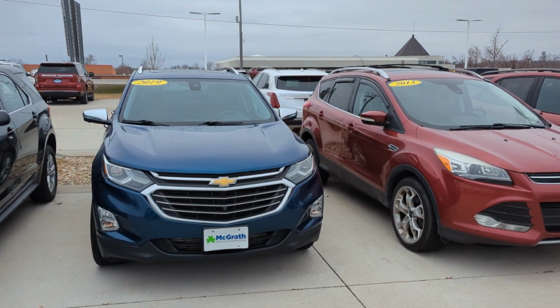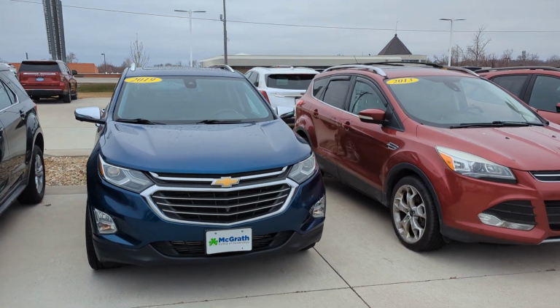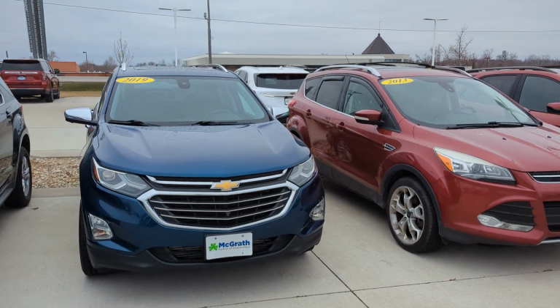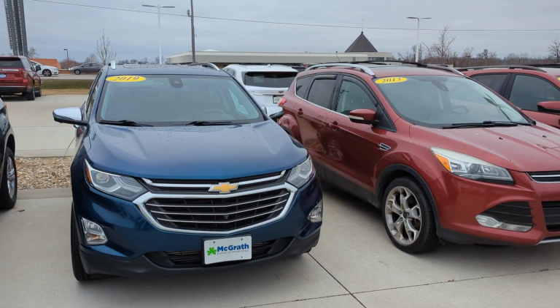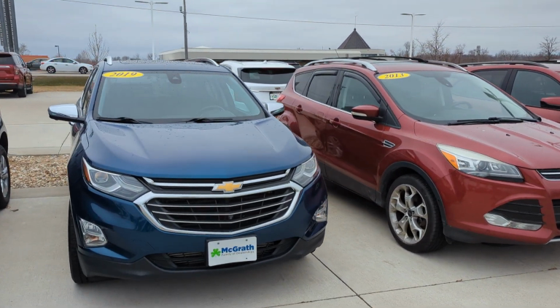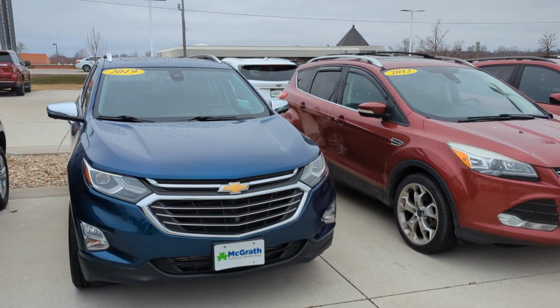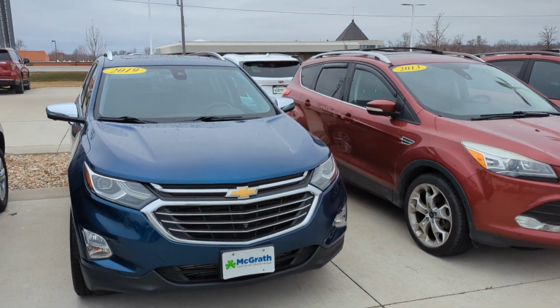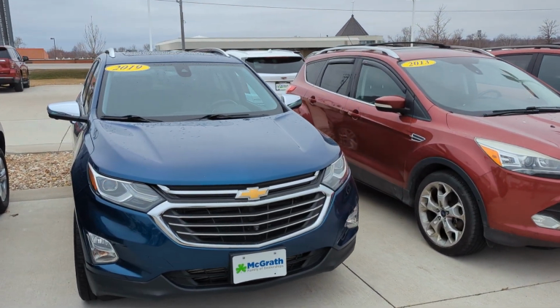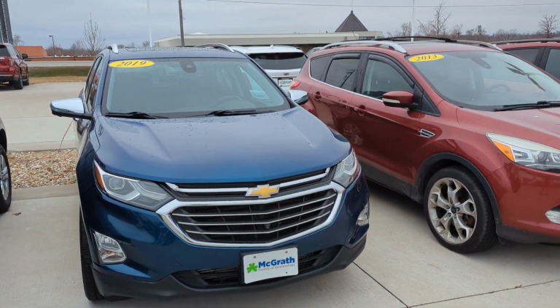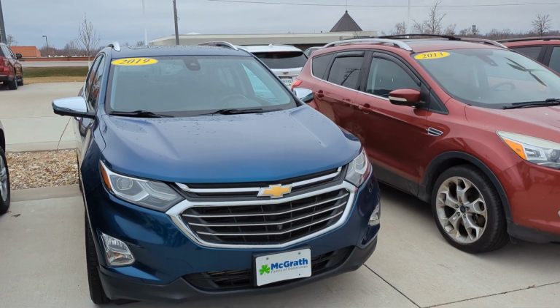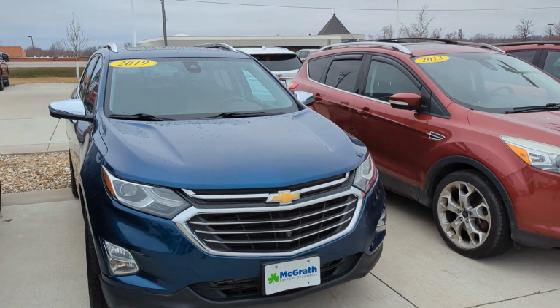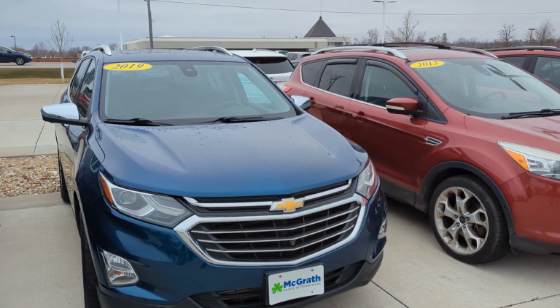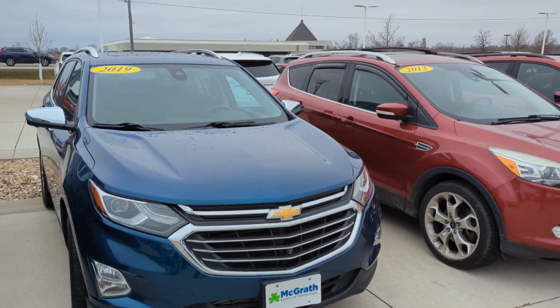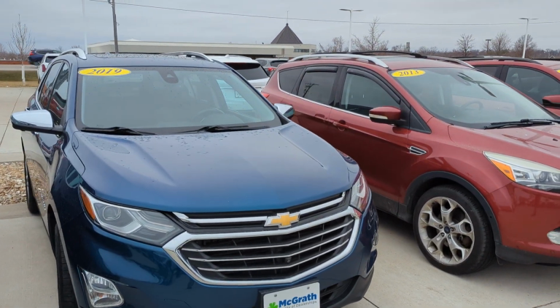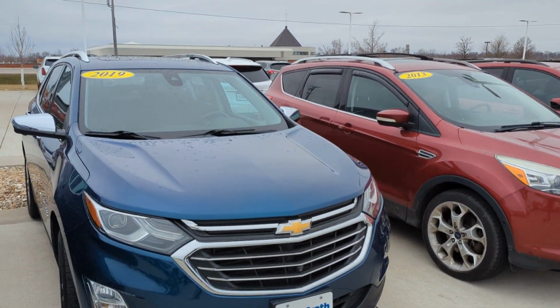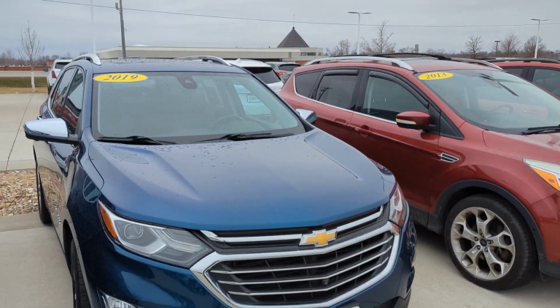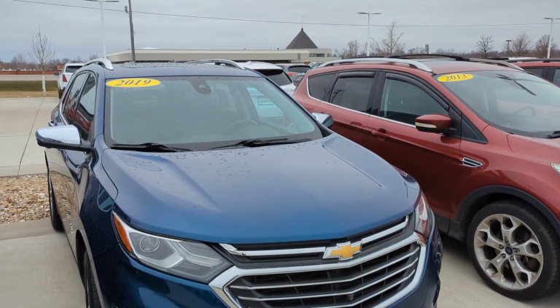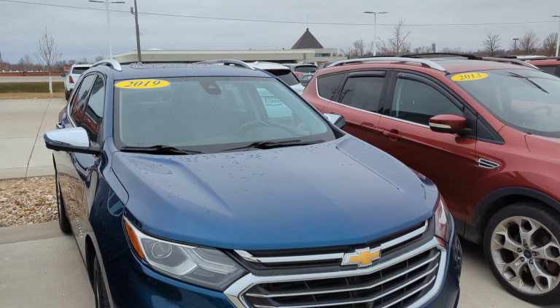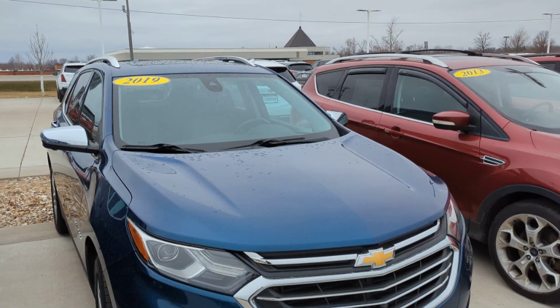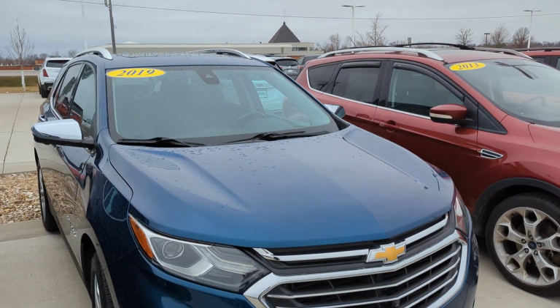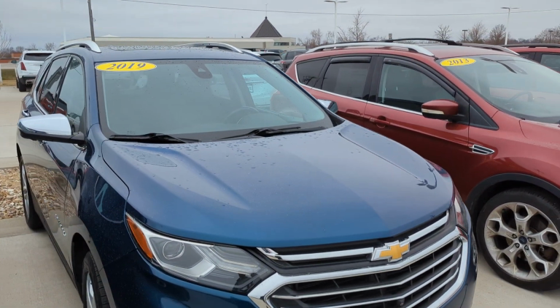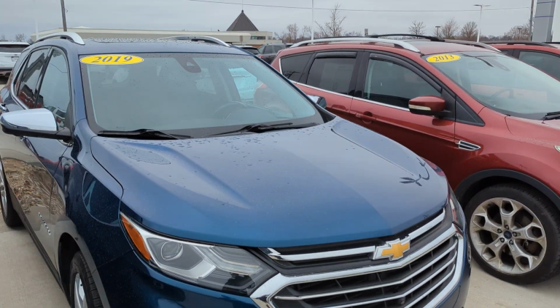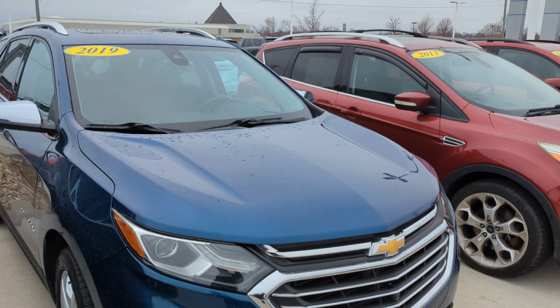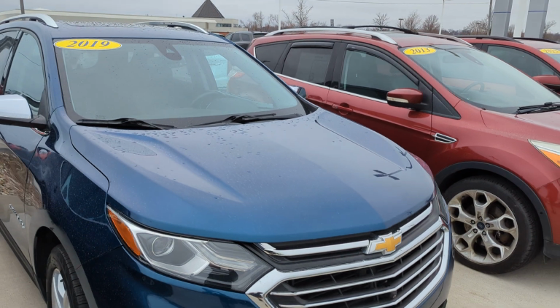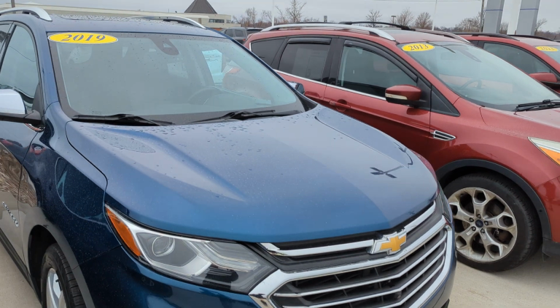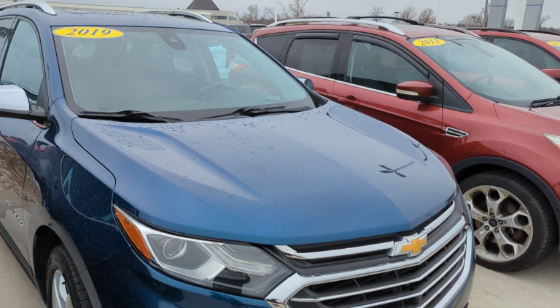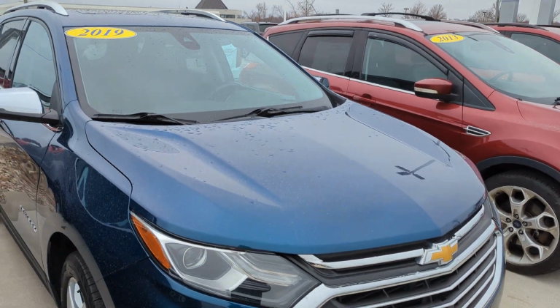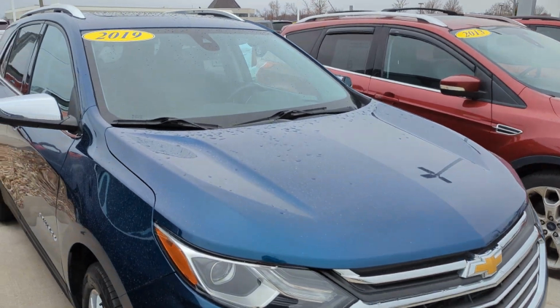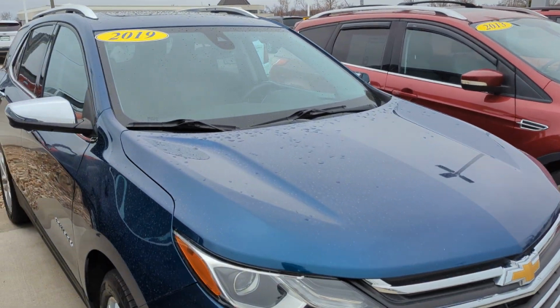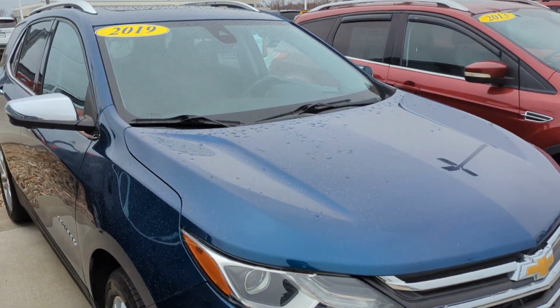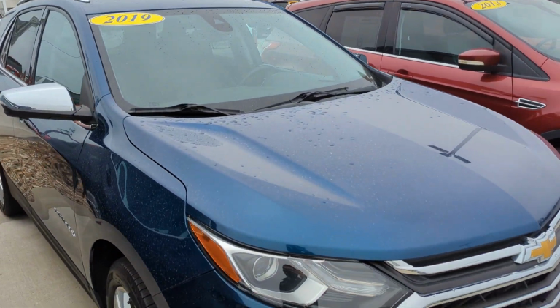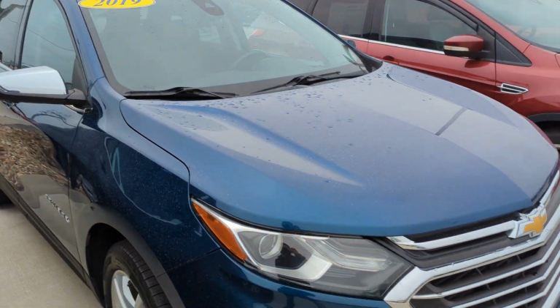Hi Sheila, thank you for reaching out to McGrath. I got that 2019 Chevy Equinox here and I'm going to get you a quick video walkaround.